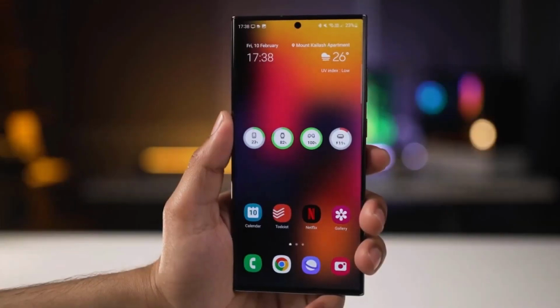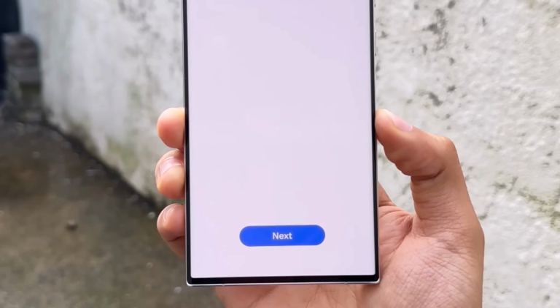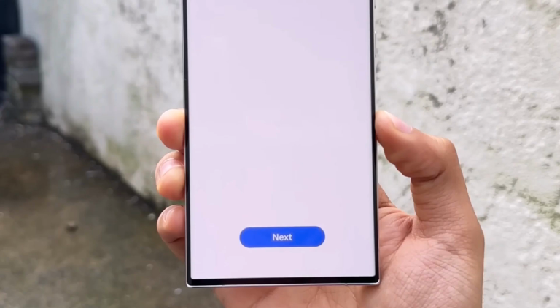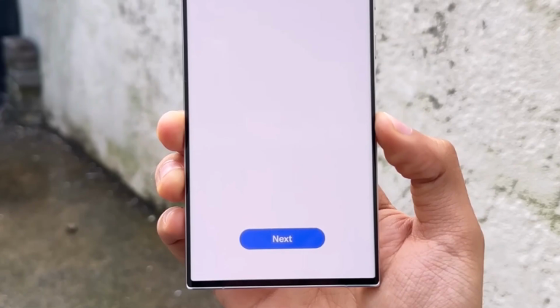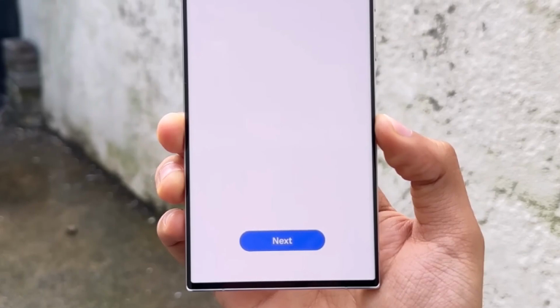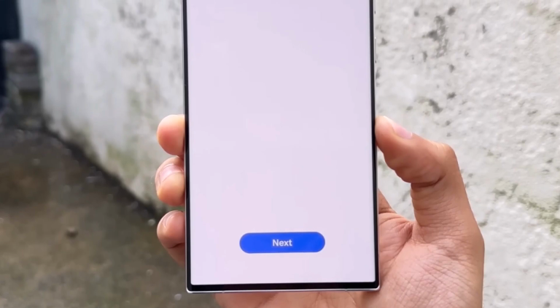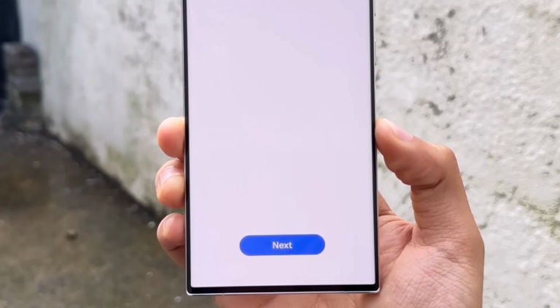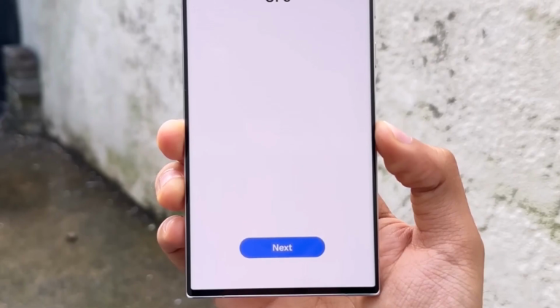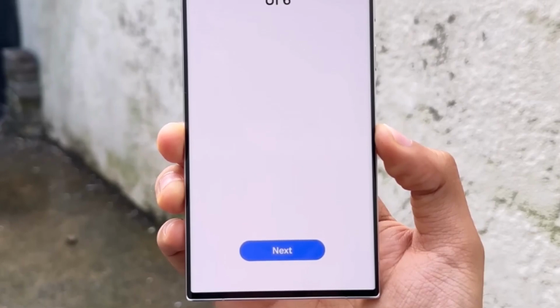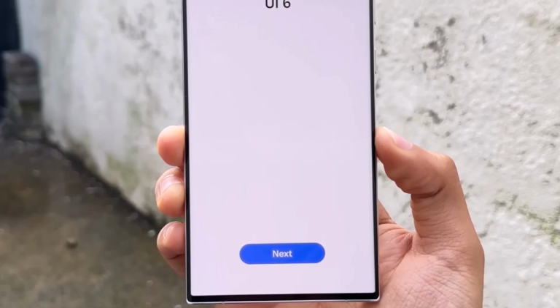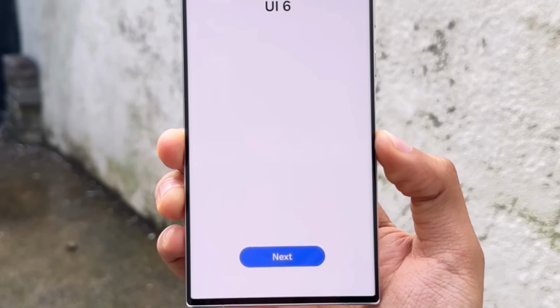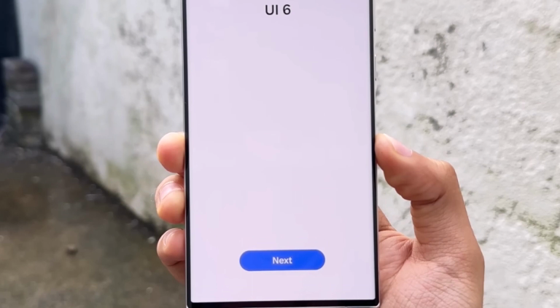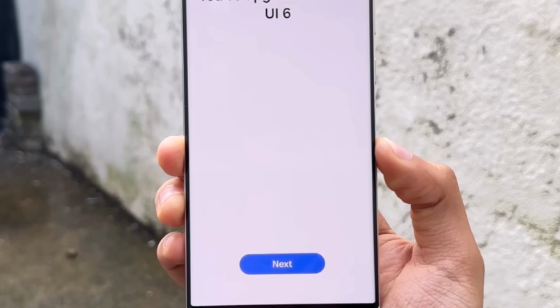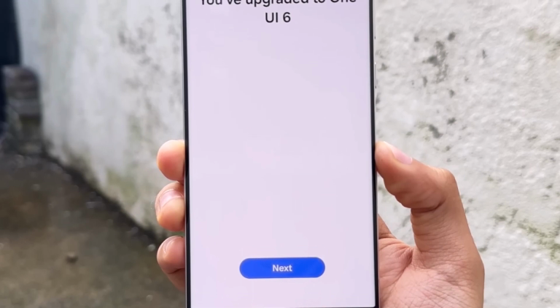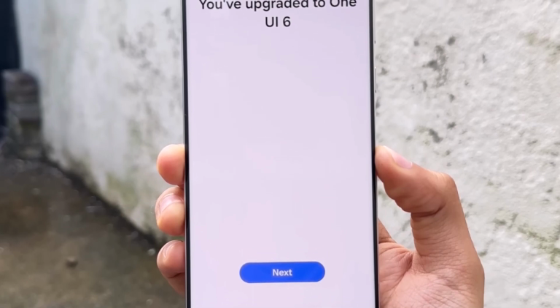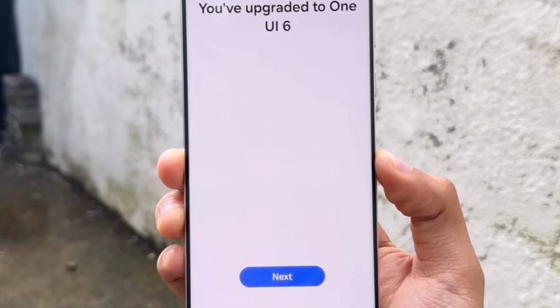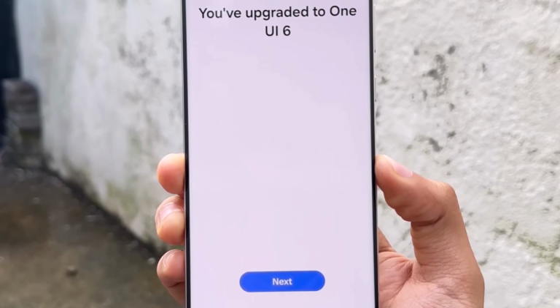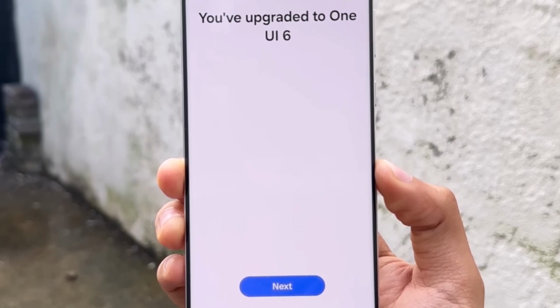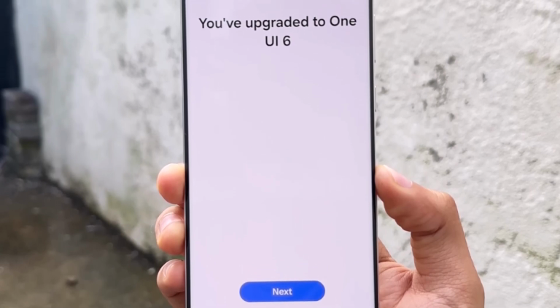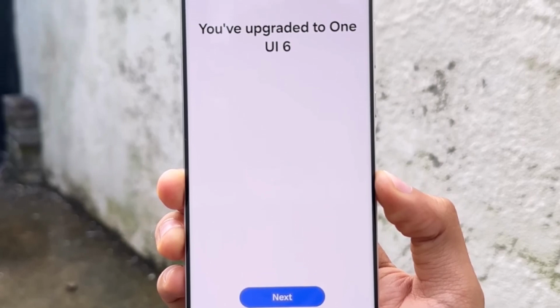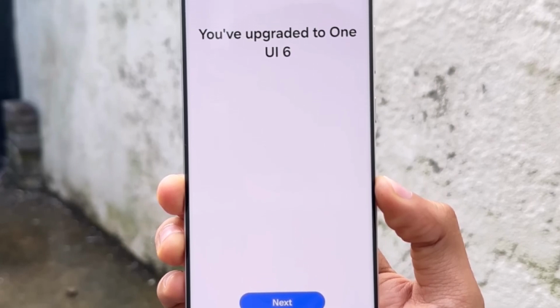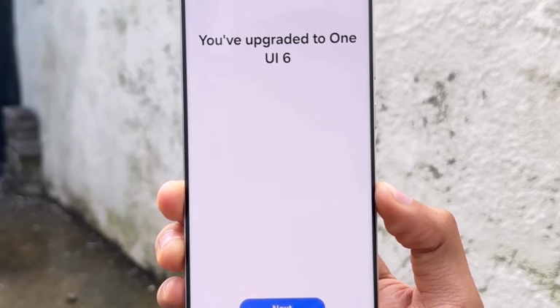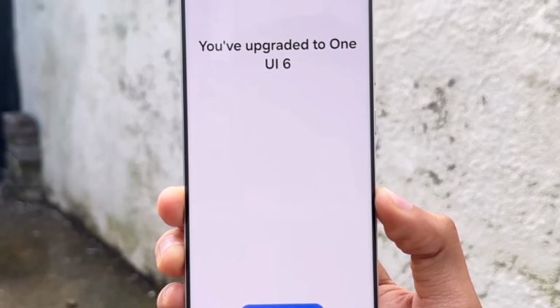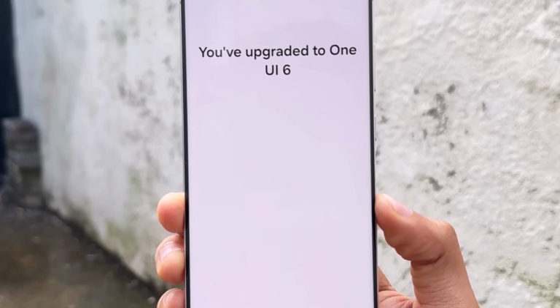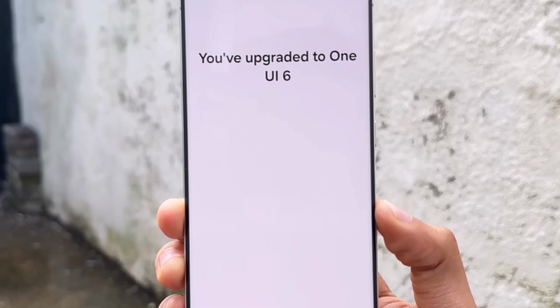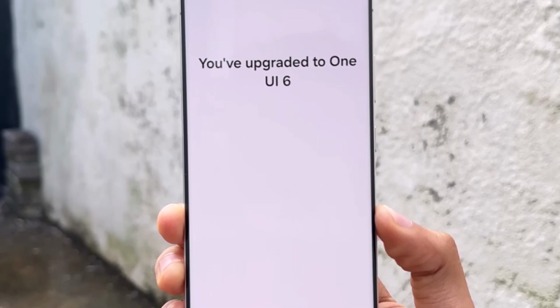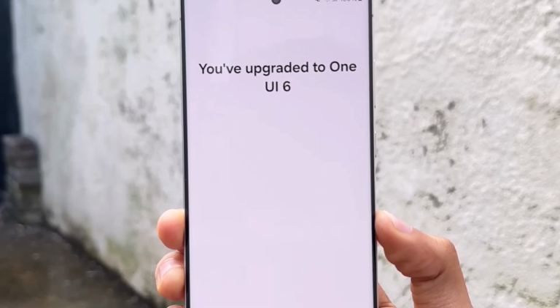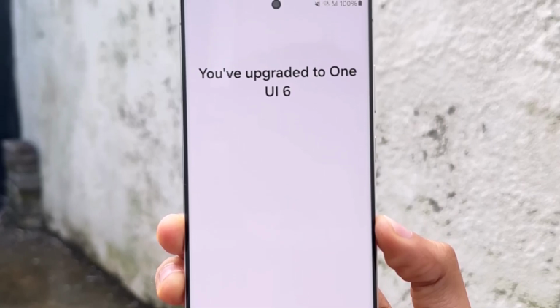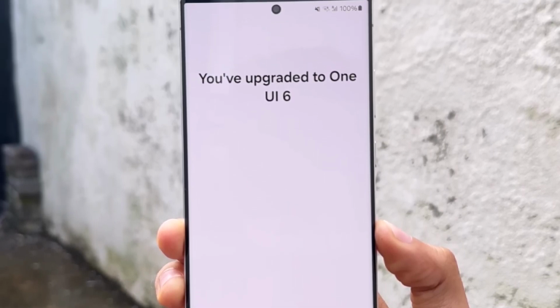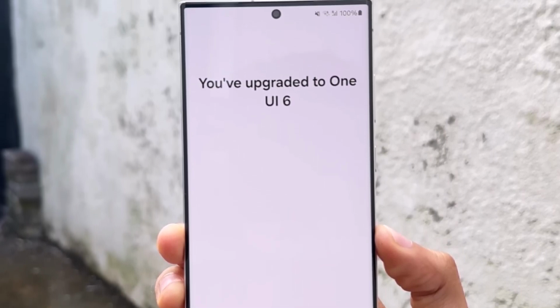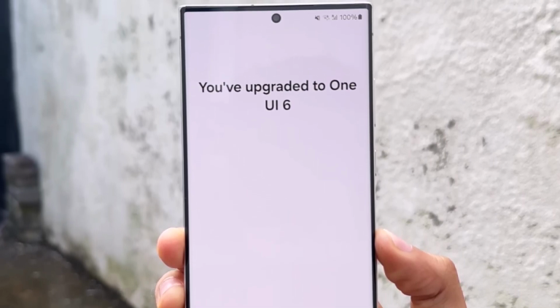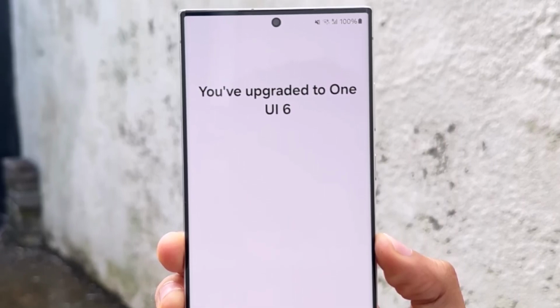If you're waiting to get your devices registered to beta test One UI 6.0, keep your eyes on the Samsung Members app.